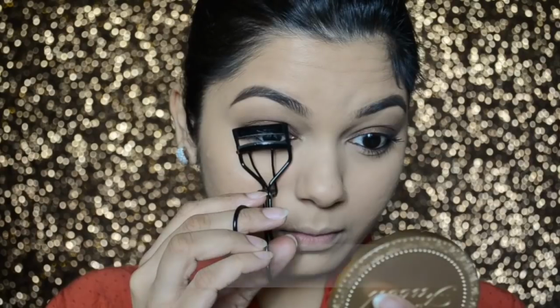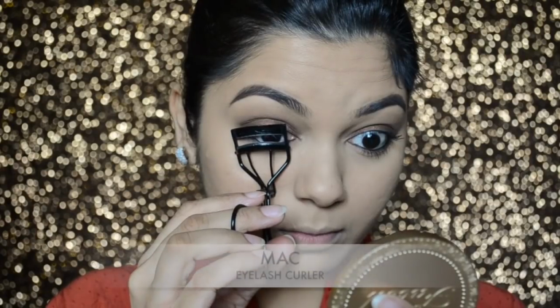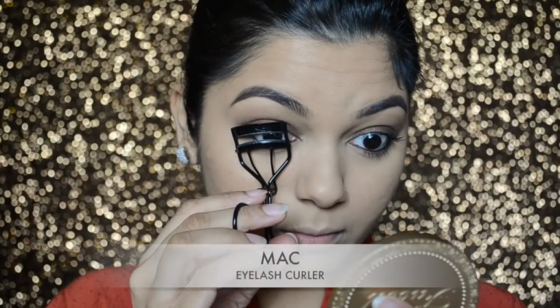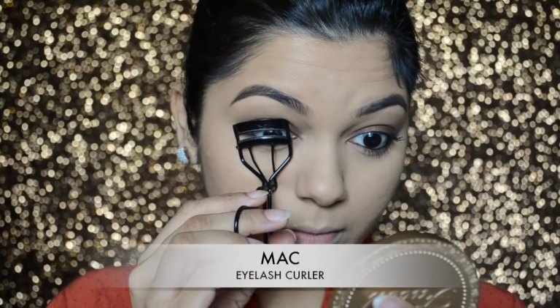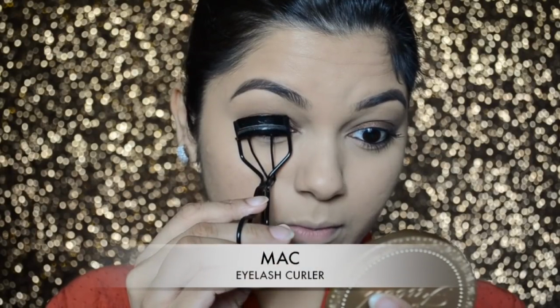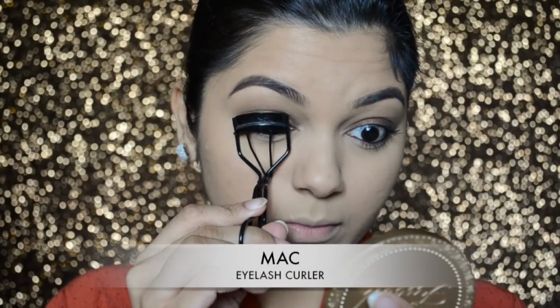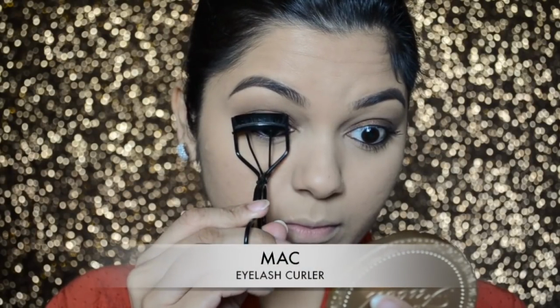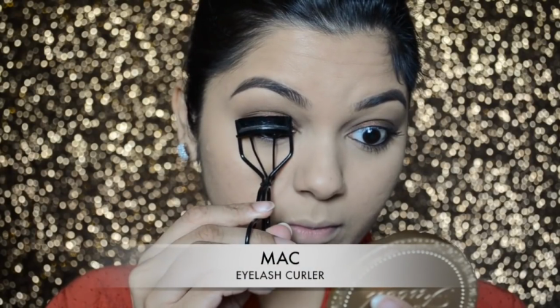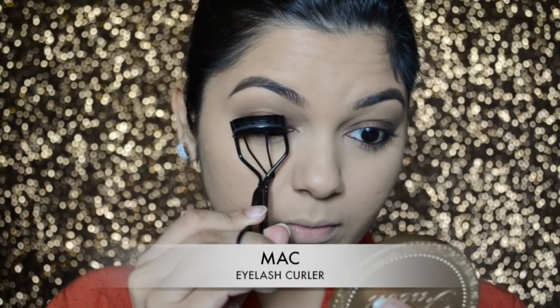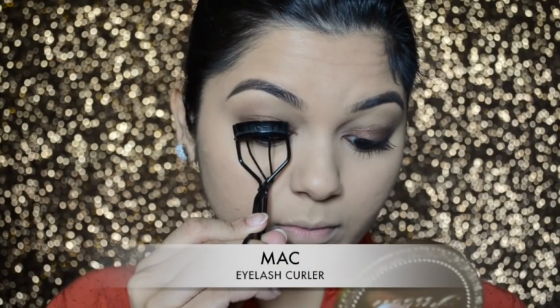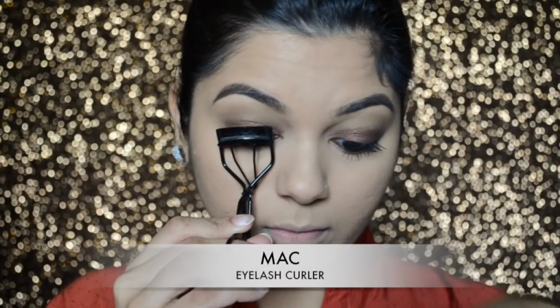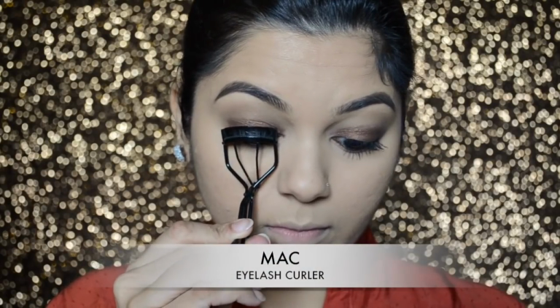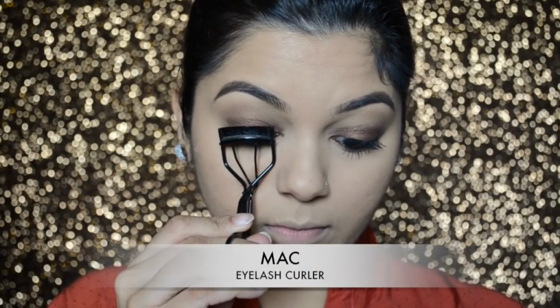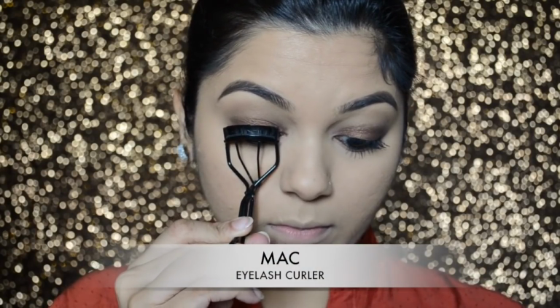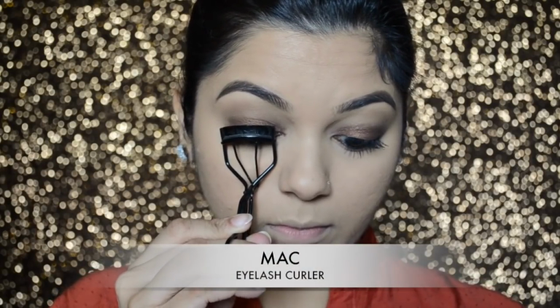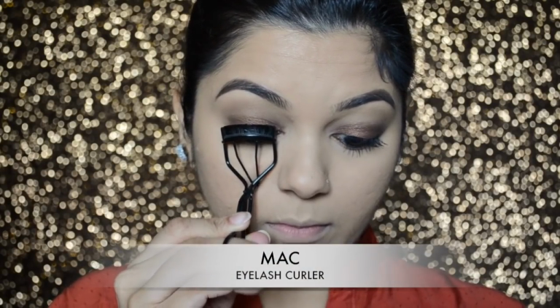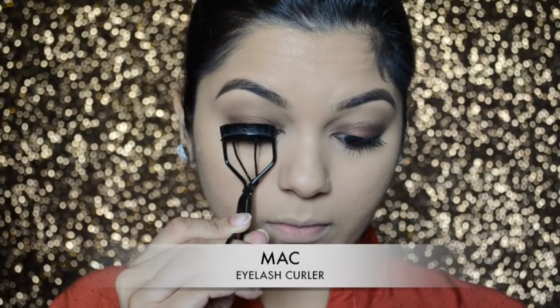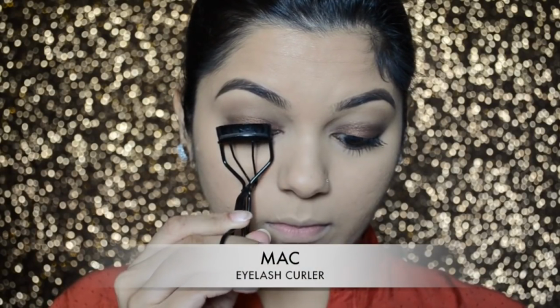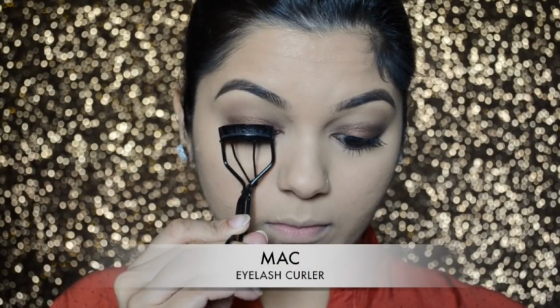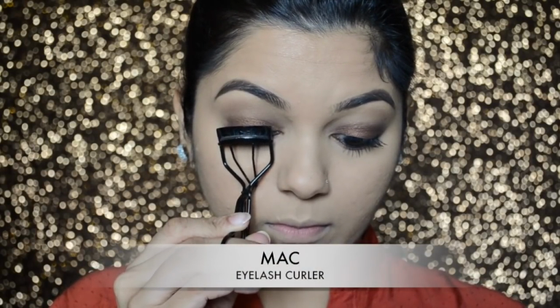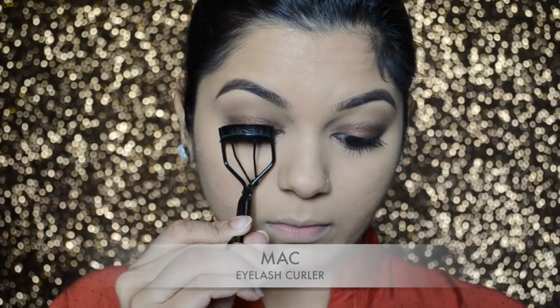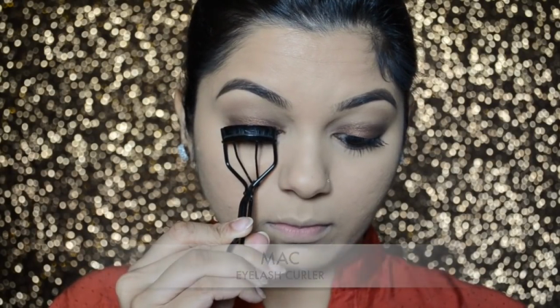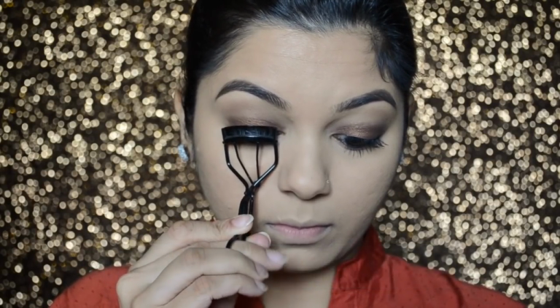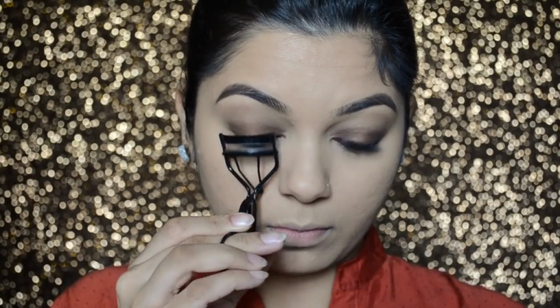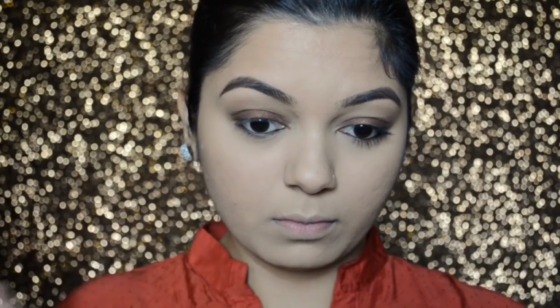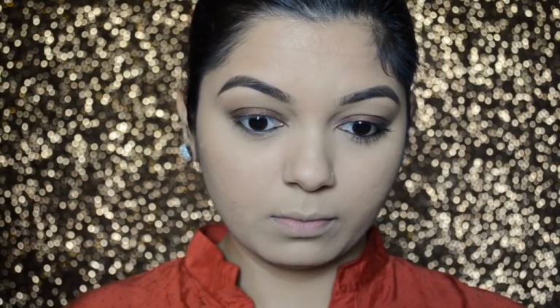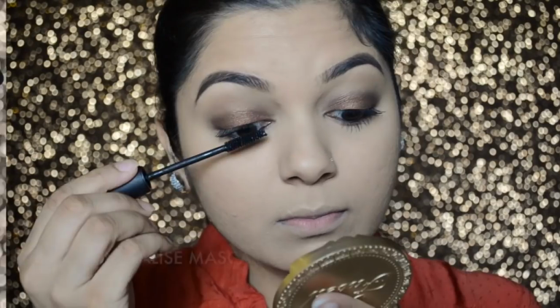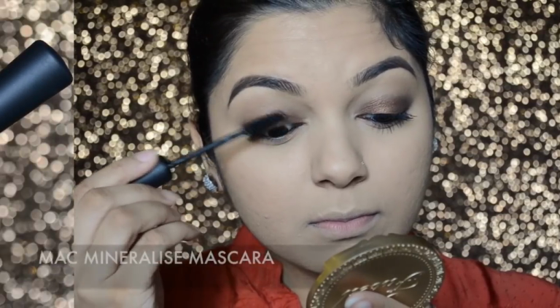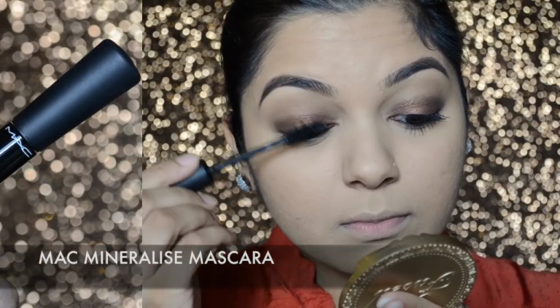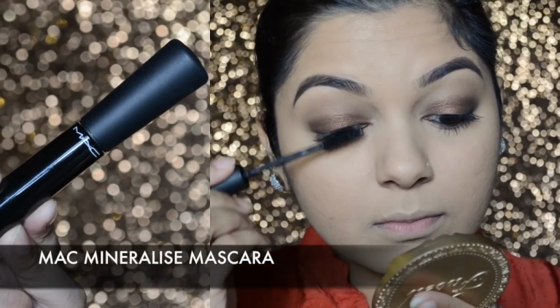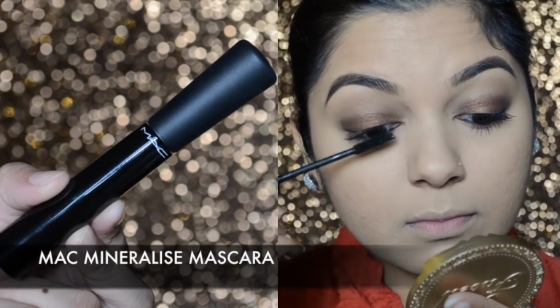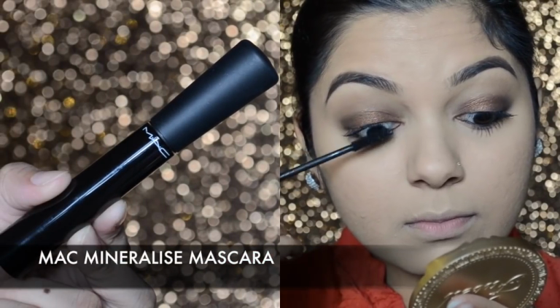As always, I'm first going to curl my lashes and then go in with the MAC Mirror Eyes Mascara.